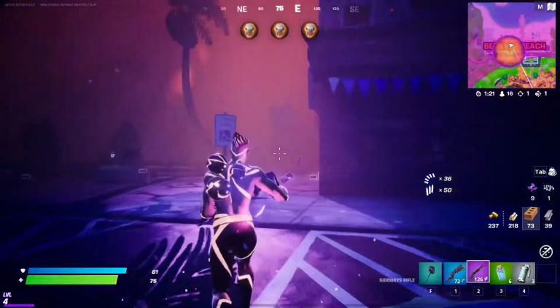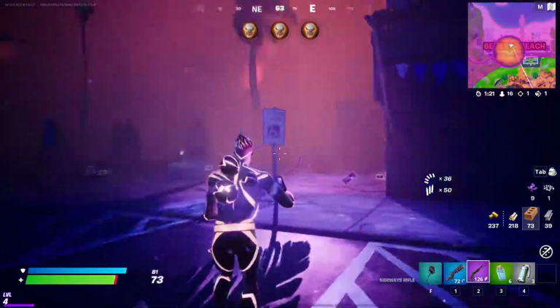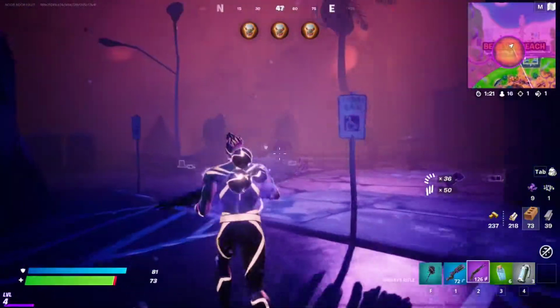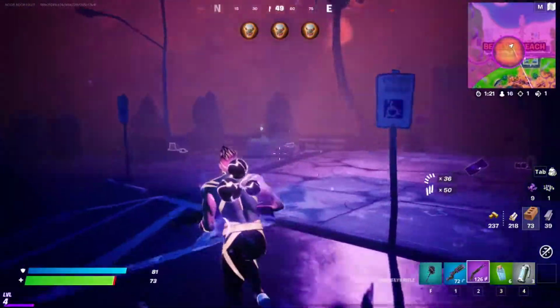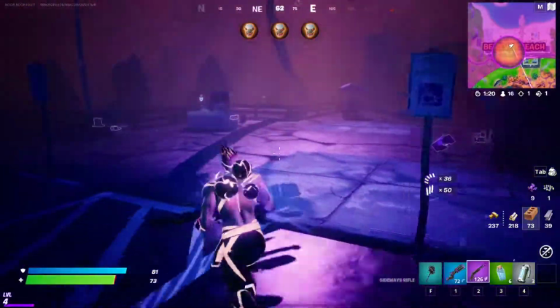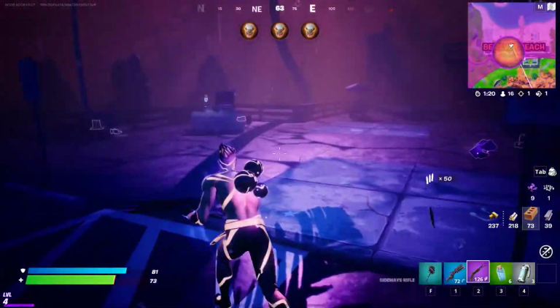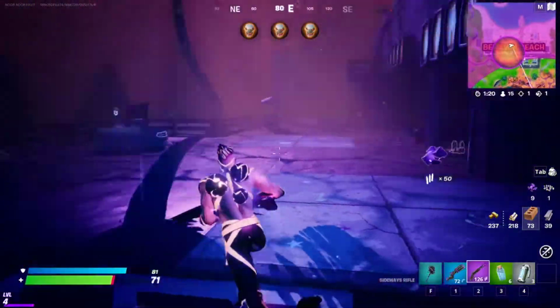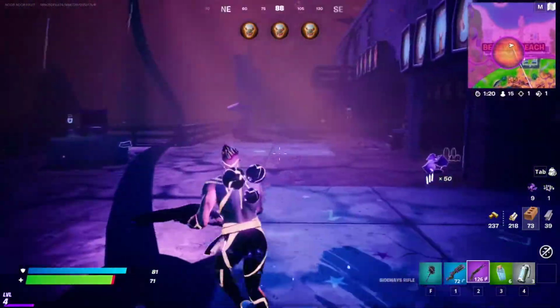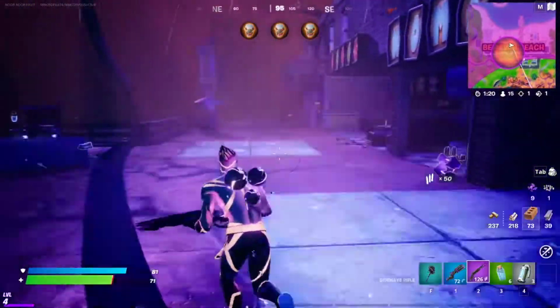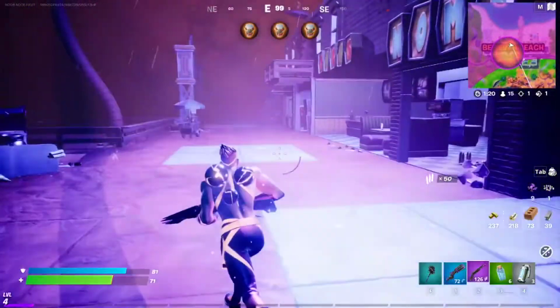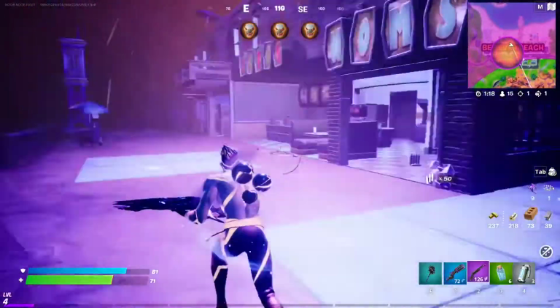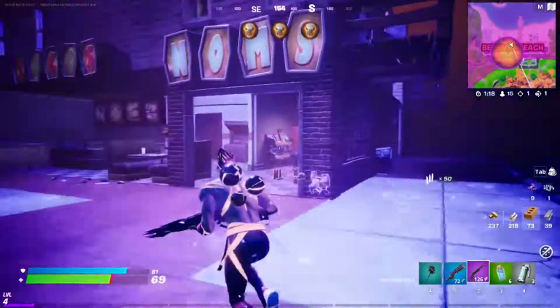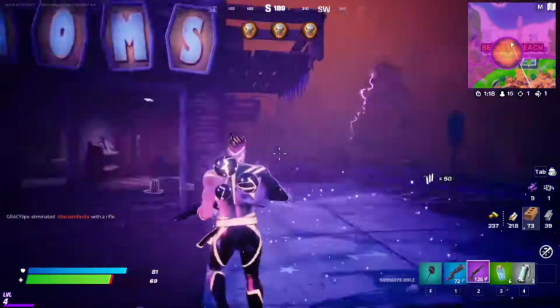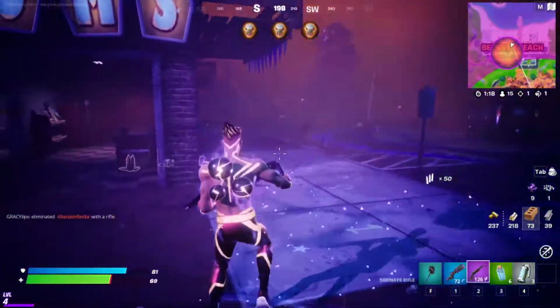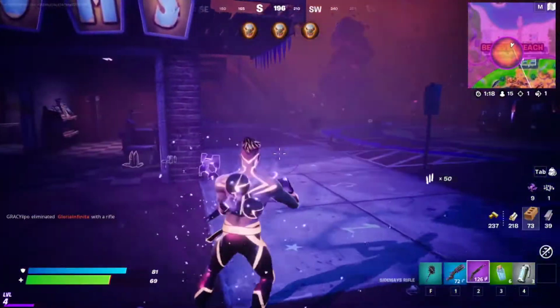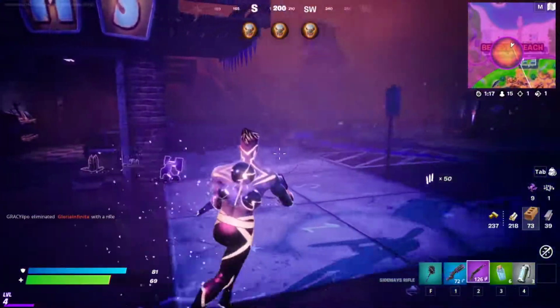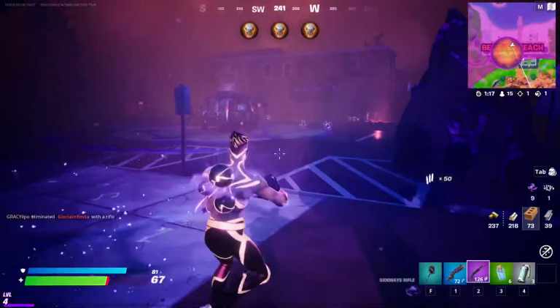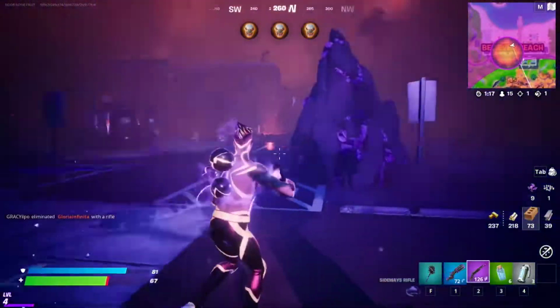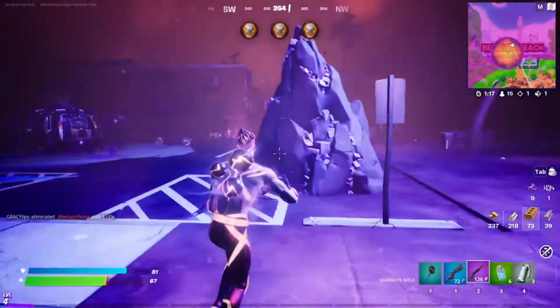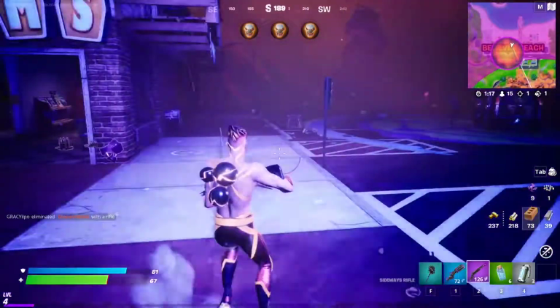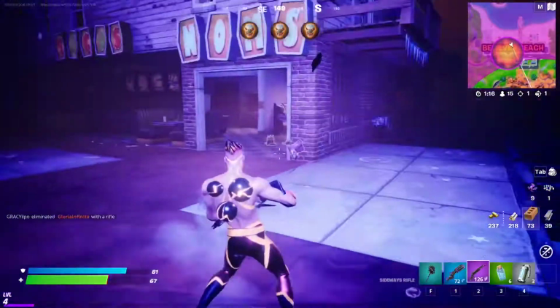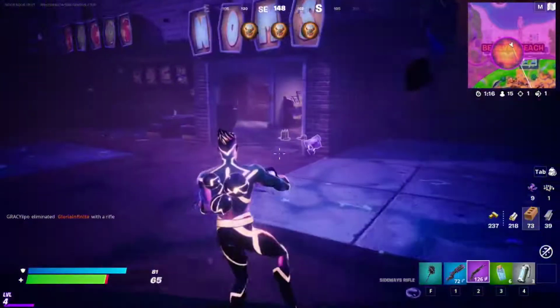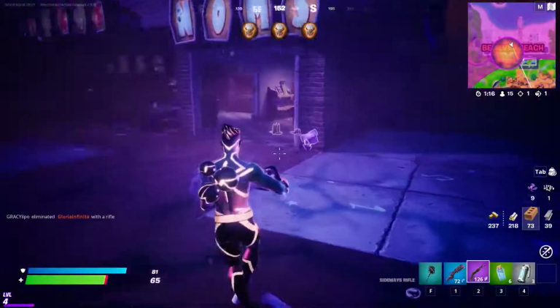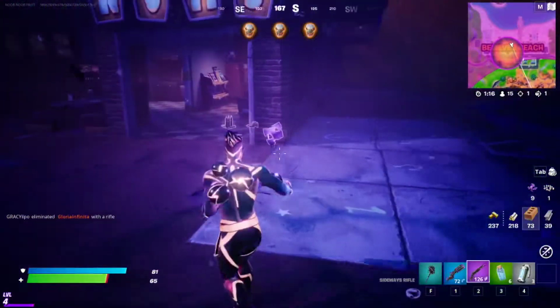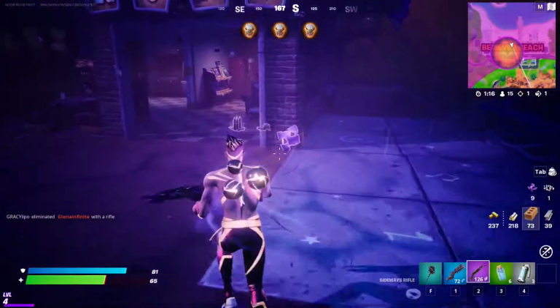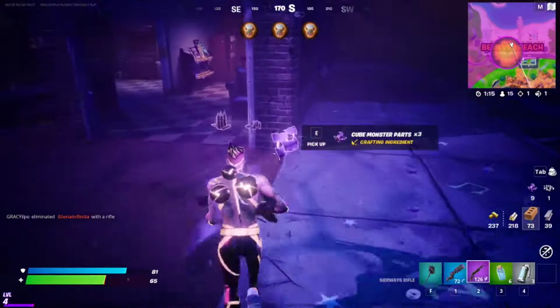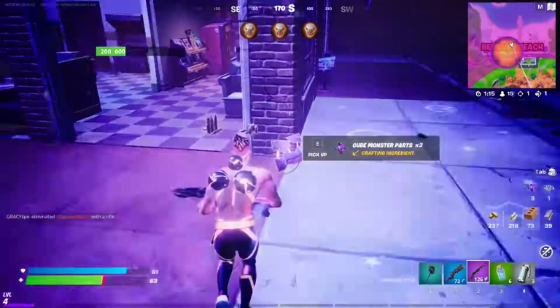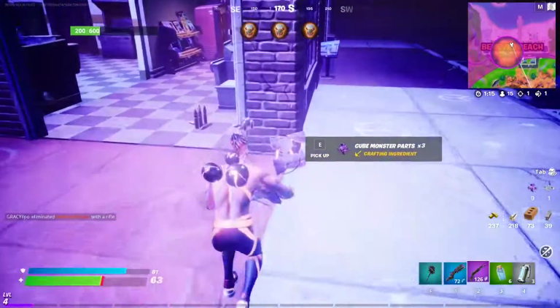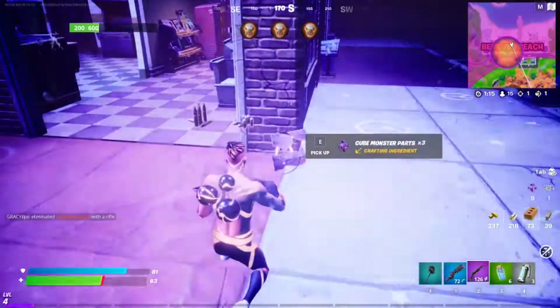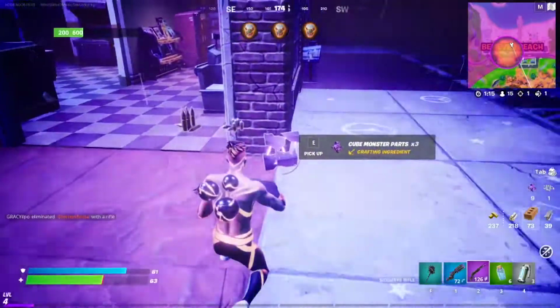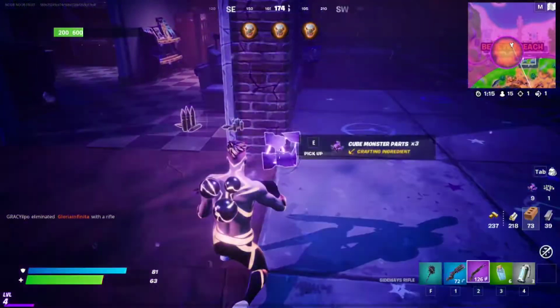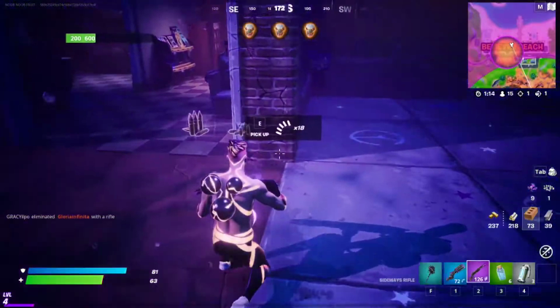Just make your way all the way to the Sideways POI, which is this POI right here, and you'll be able to find all the materials that you need and the Sideways weapons to upgrade. There it is right here — another one.